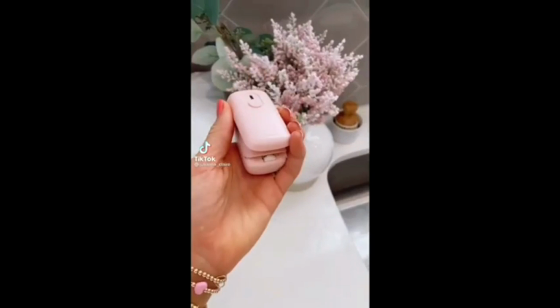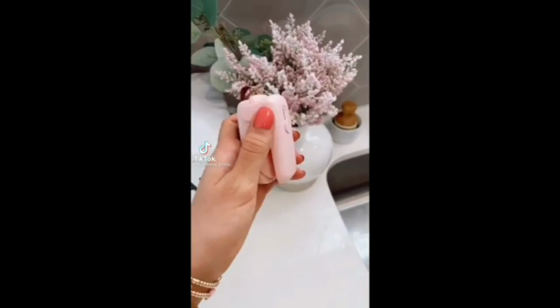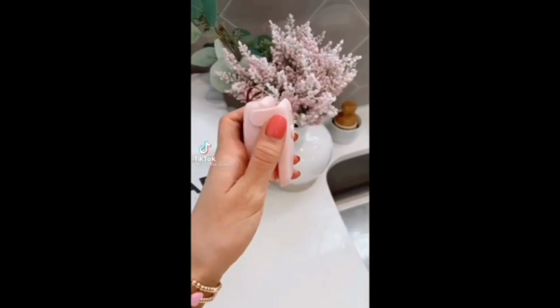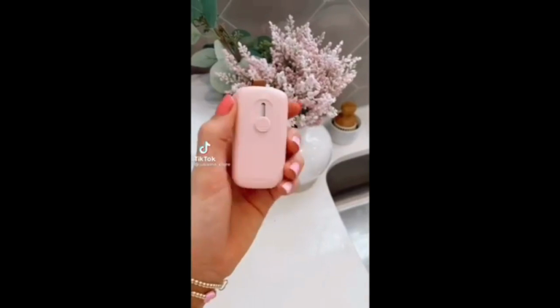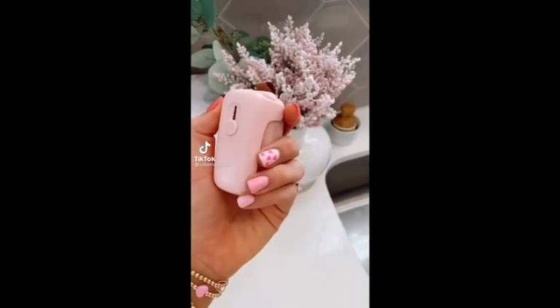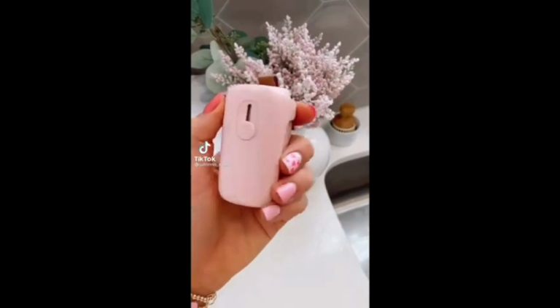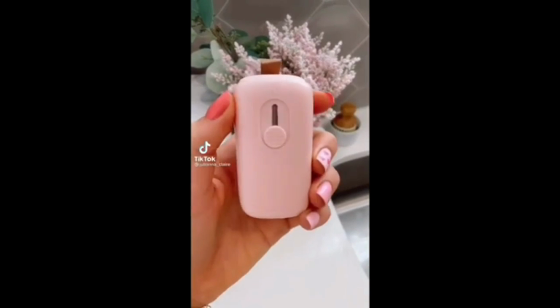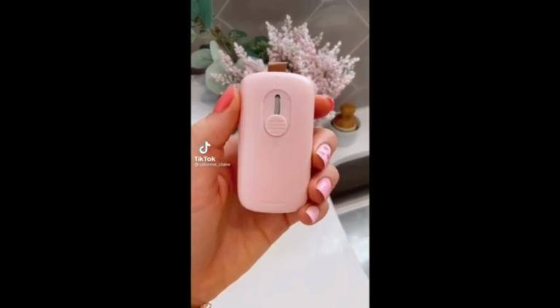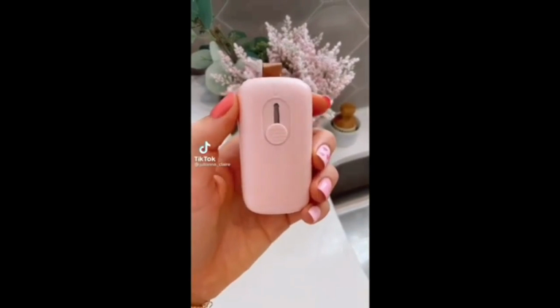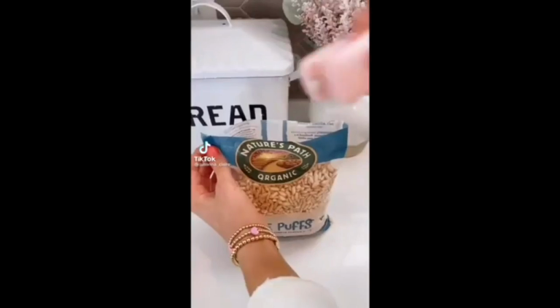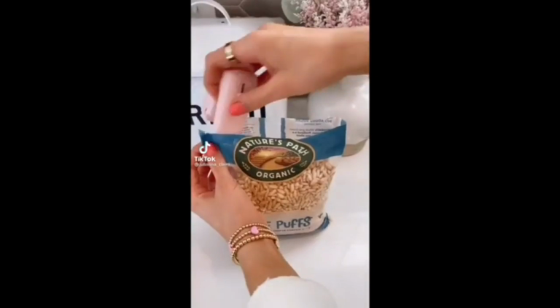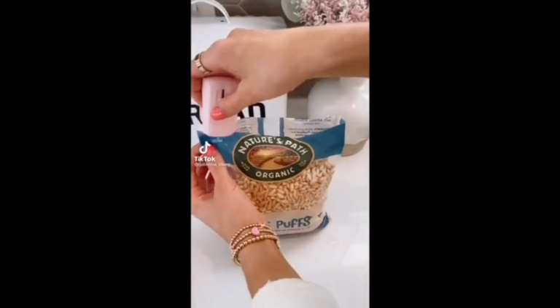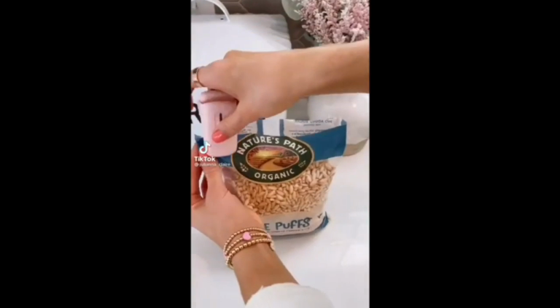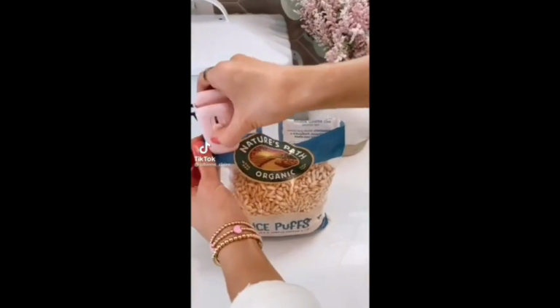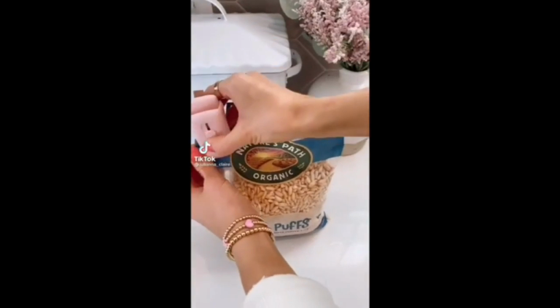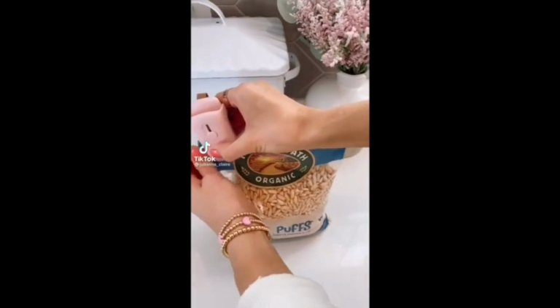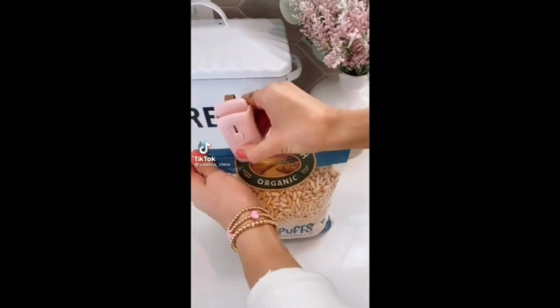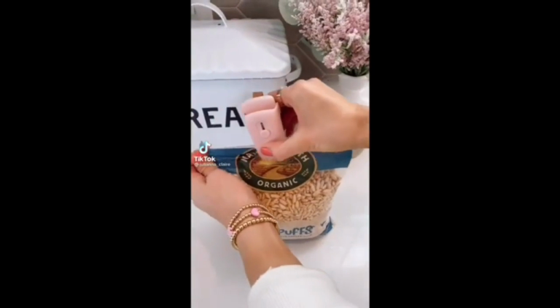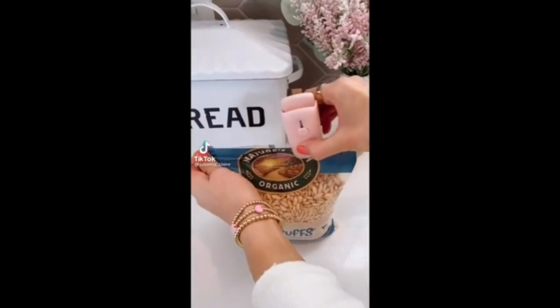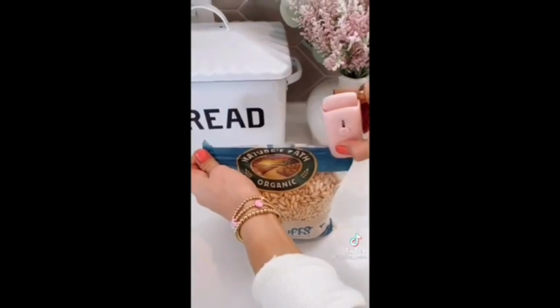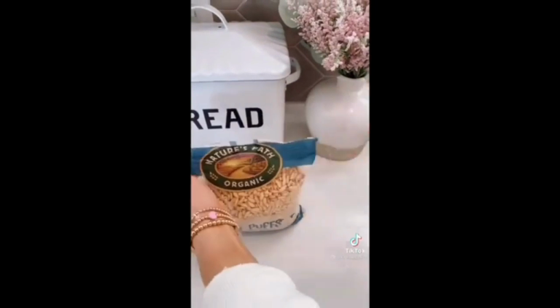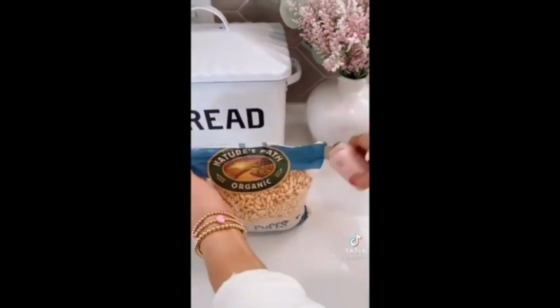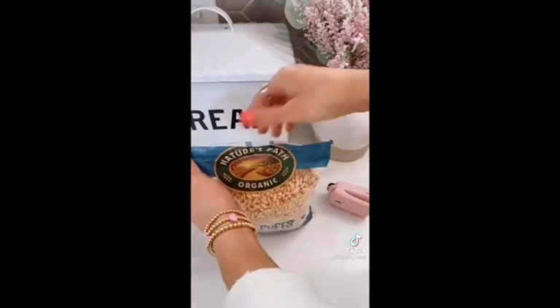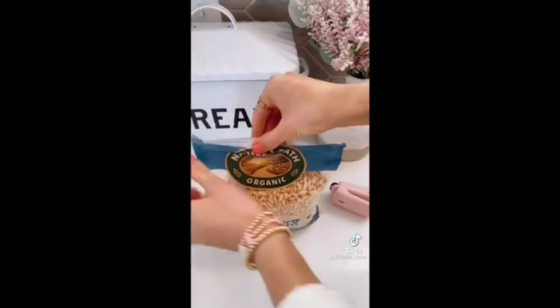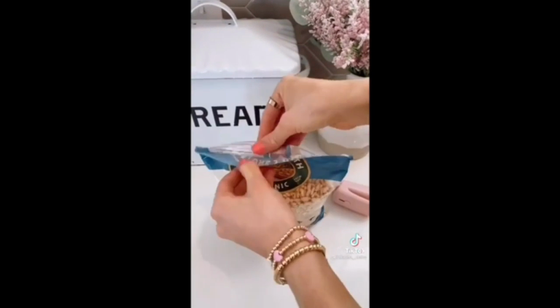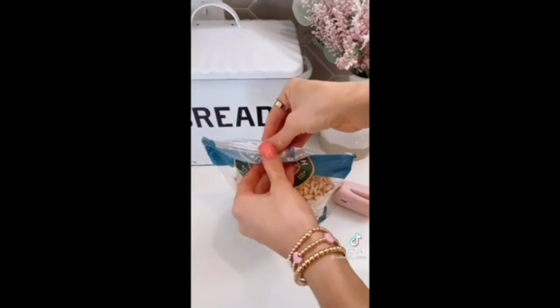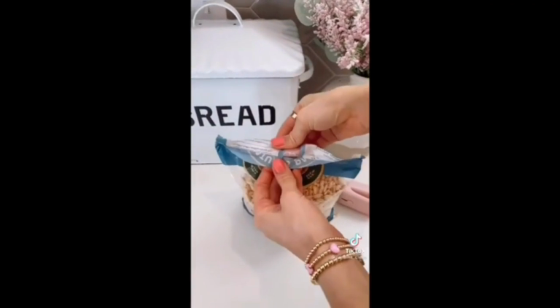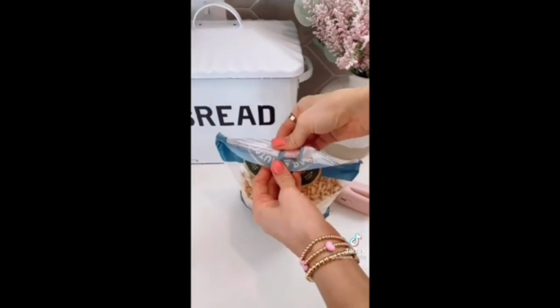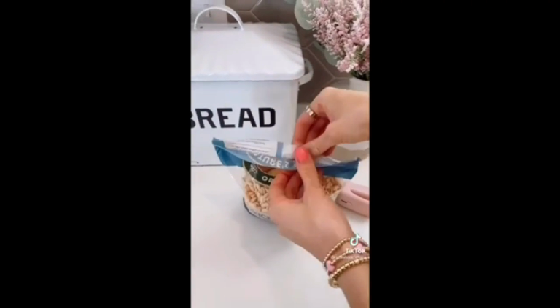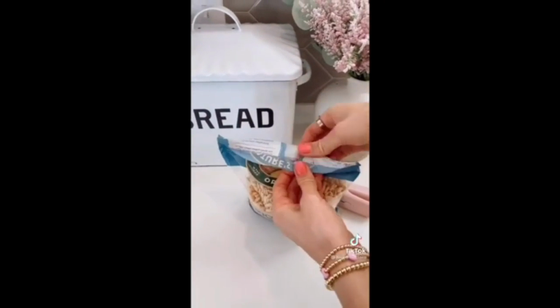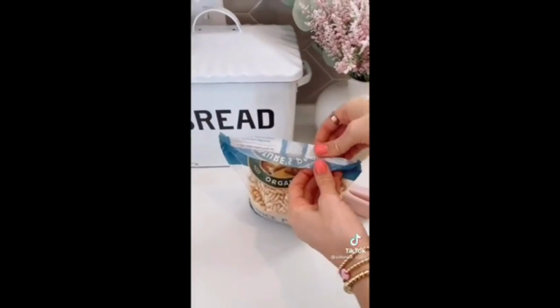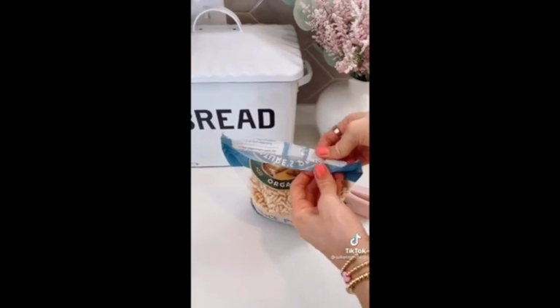Say goodbye to chip clips with this $10 mini bag sealer. Simply glide the tool over your bag for an airtight seal every time.